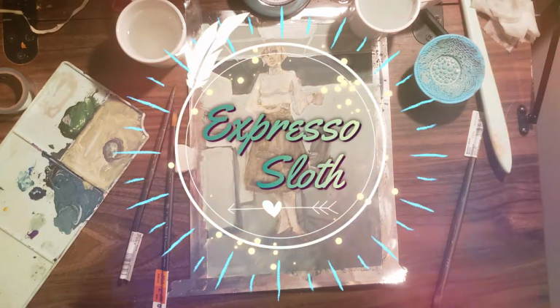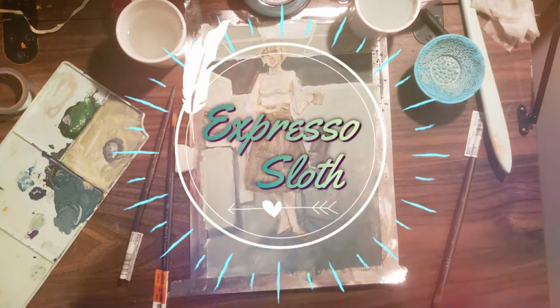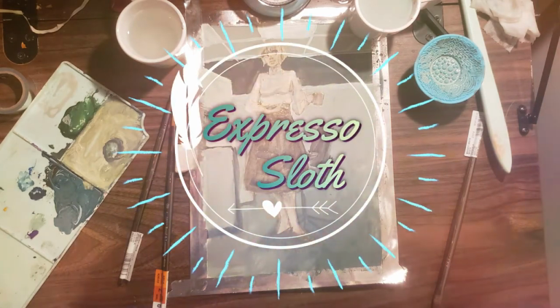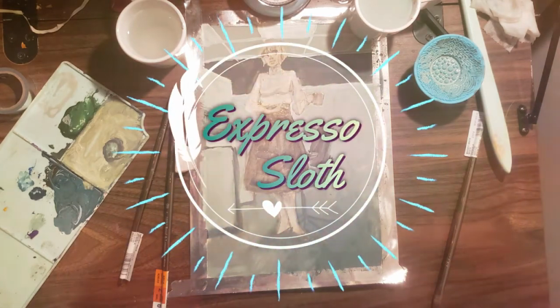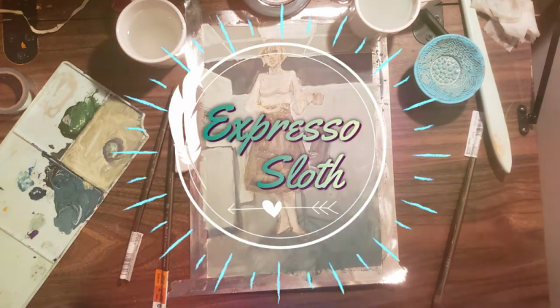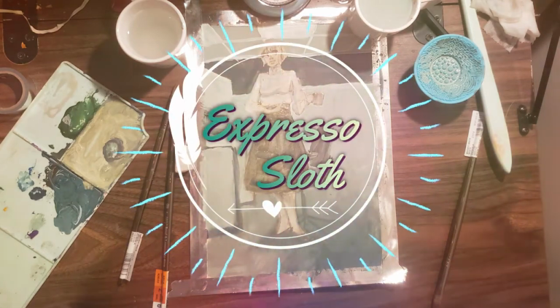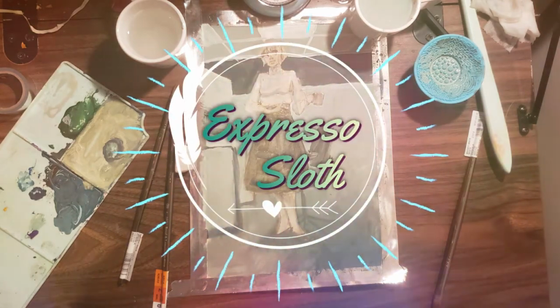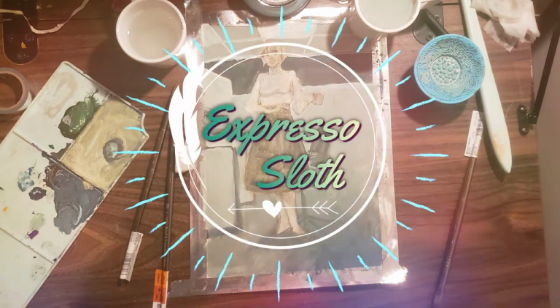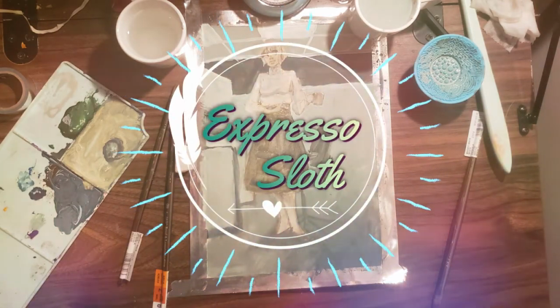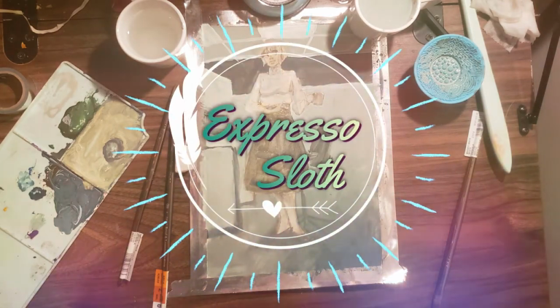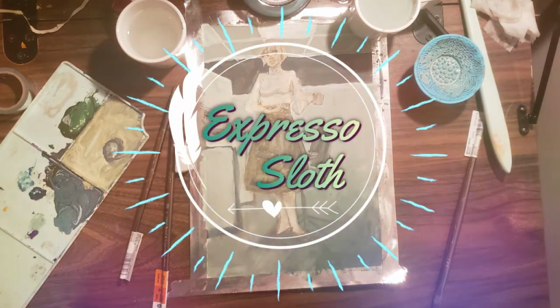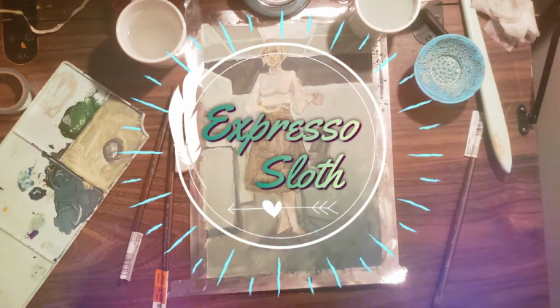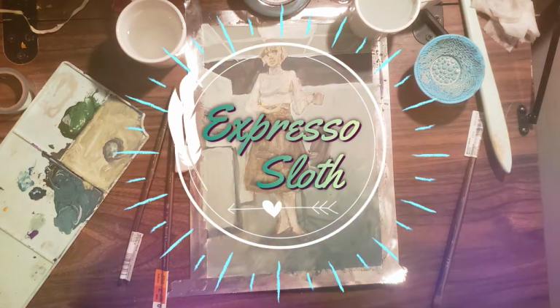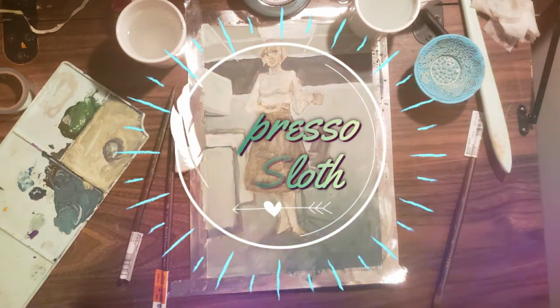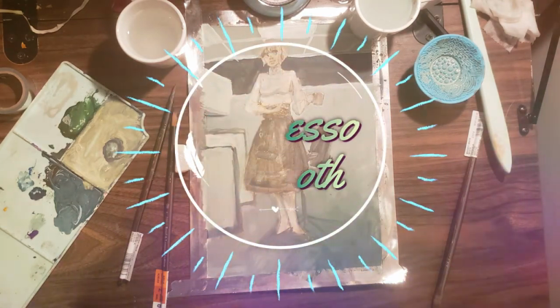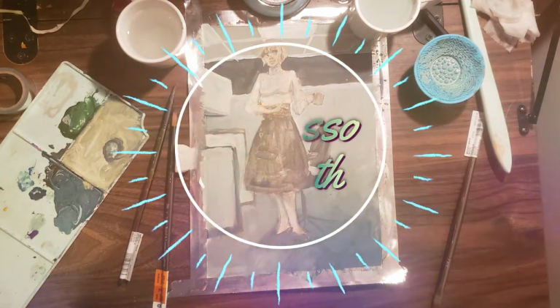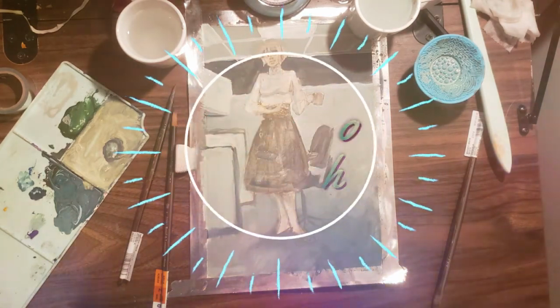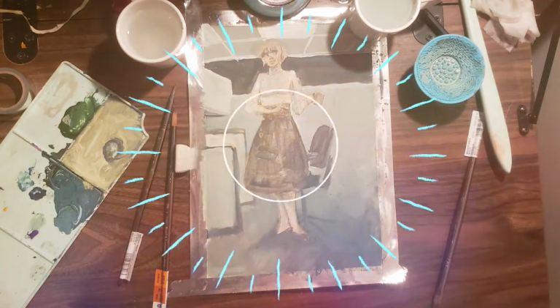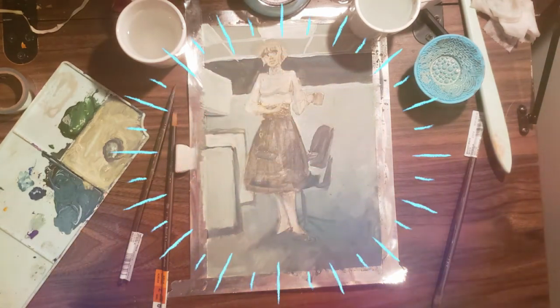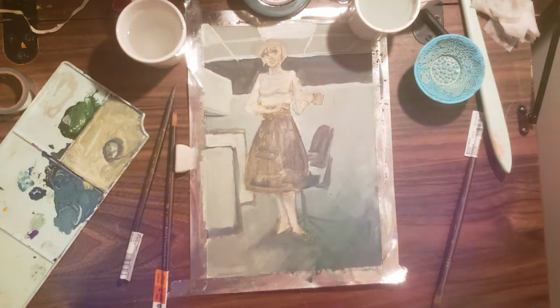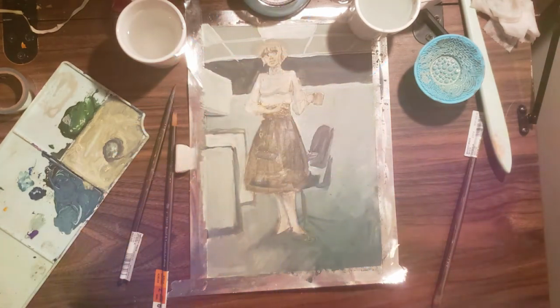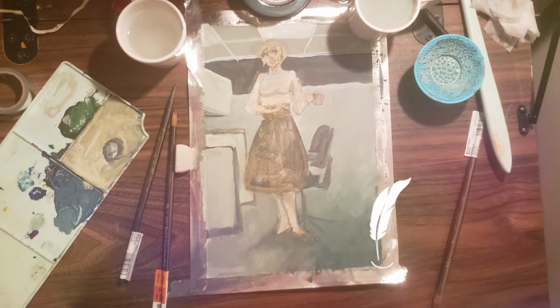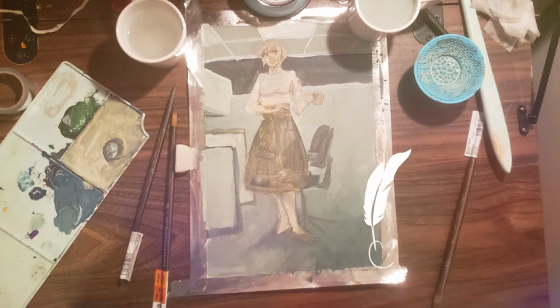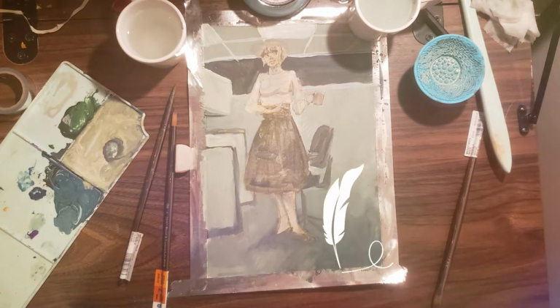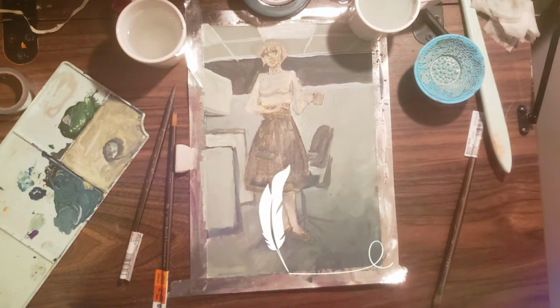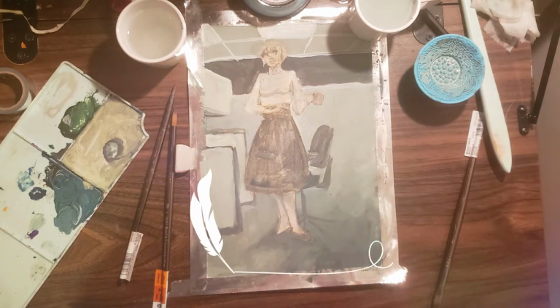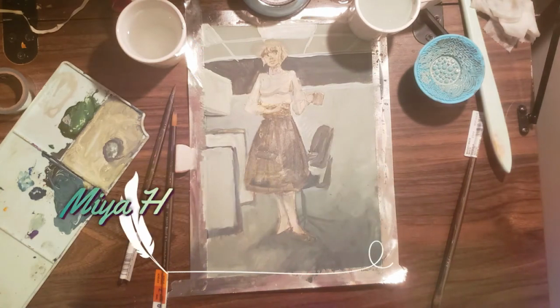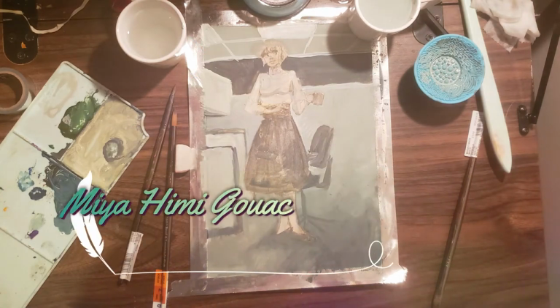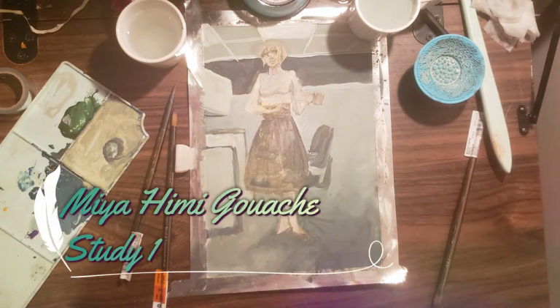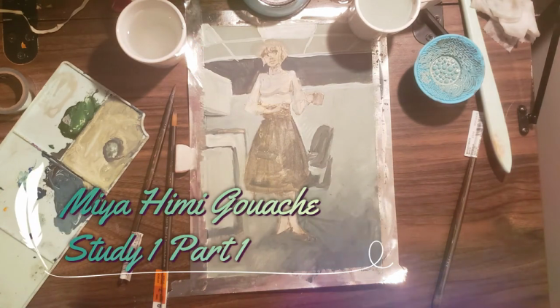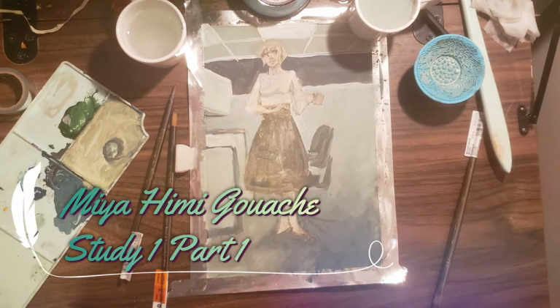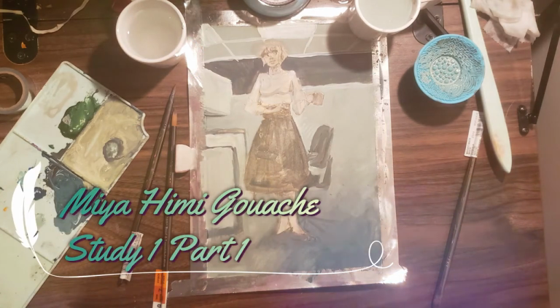Hello, this is Expresso Sloth with part 1 of a speedpaint using Mia Yumi jelly gouaches.